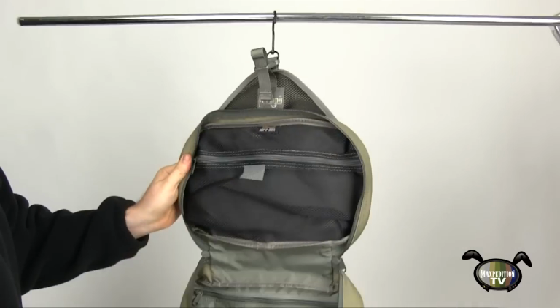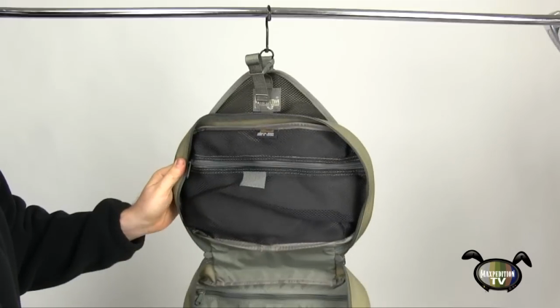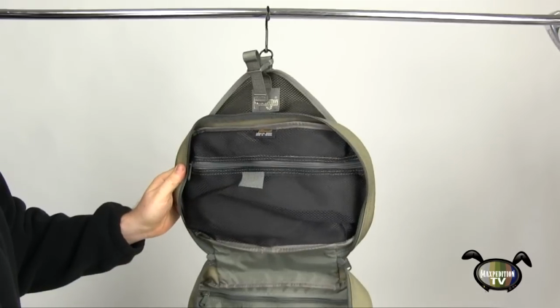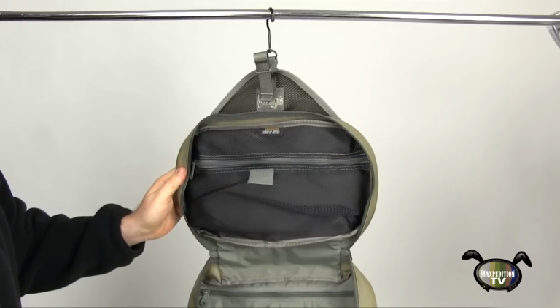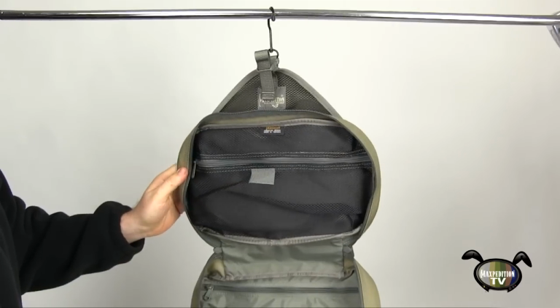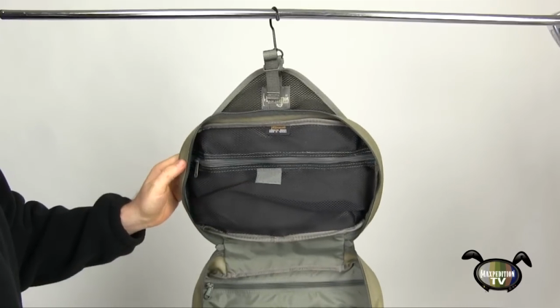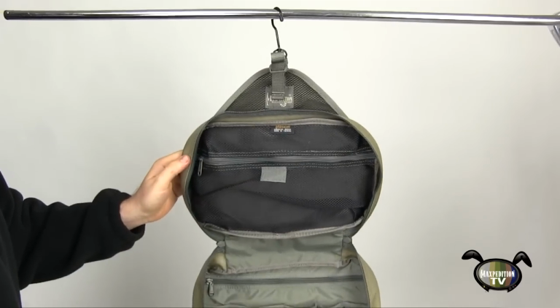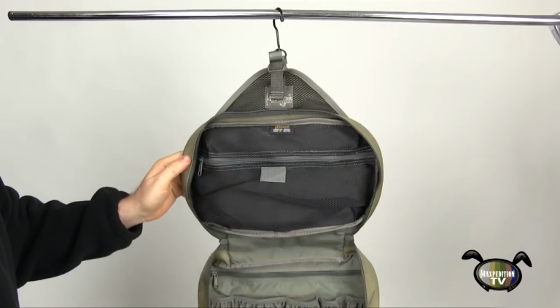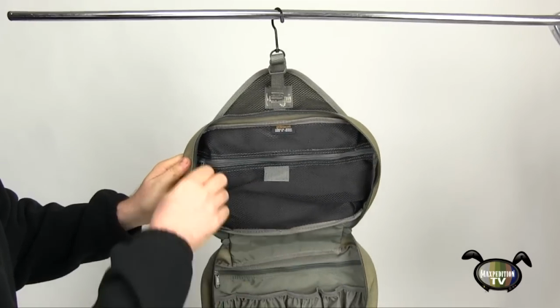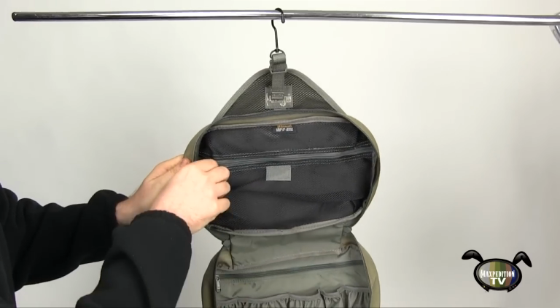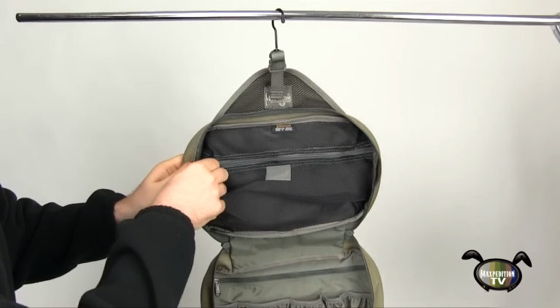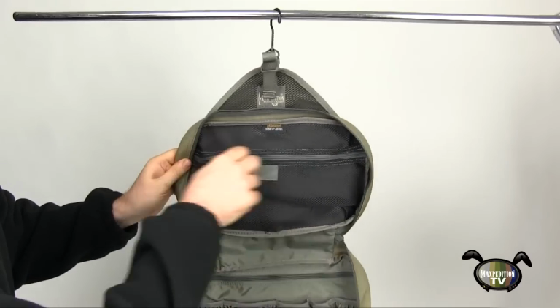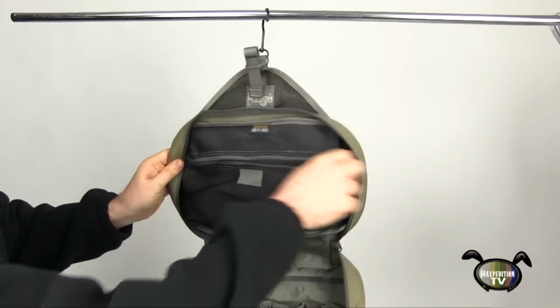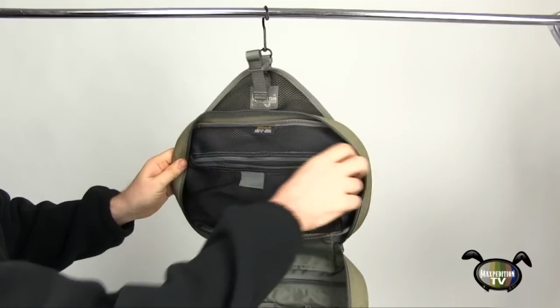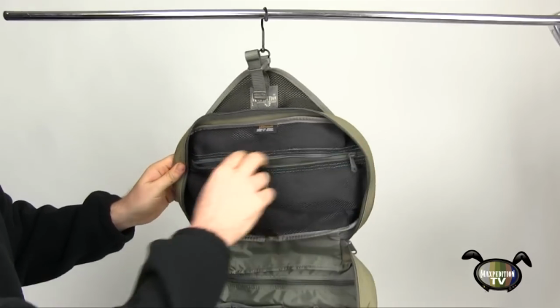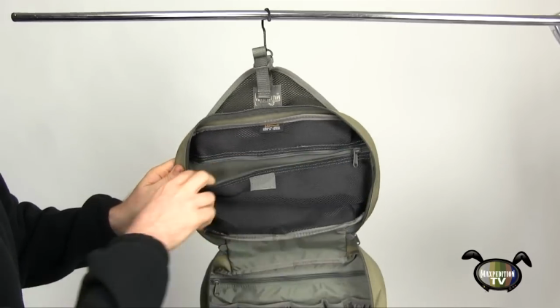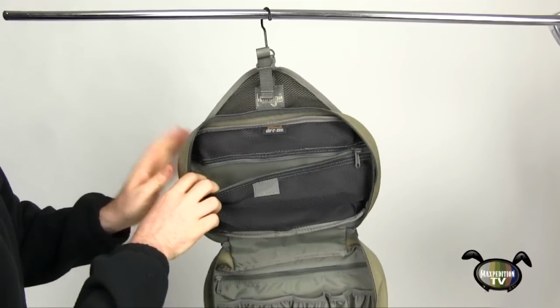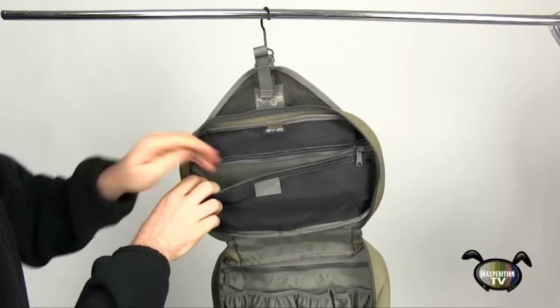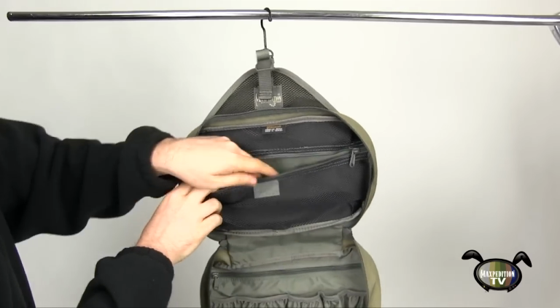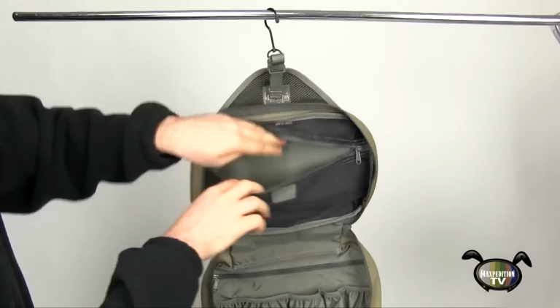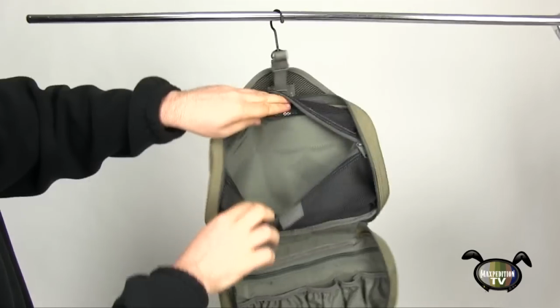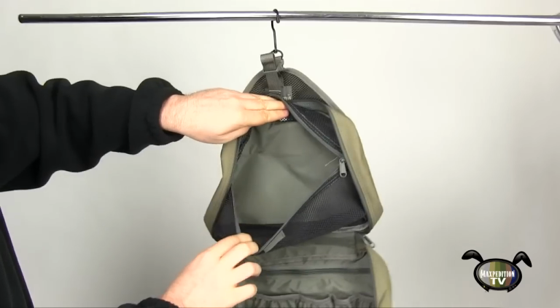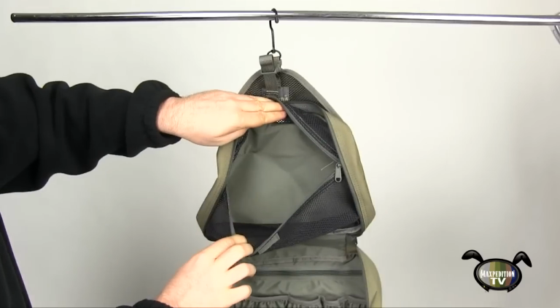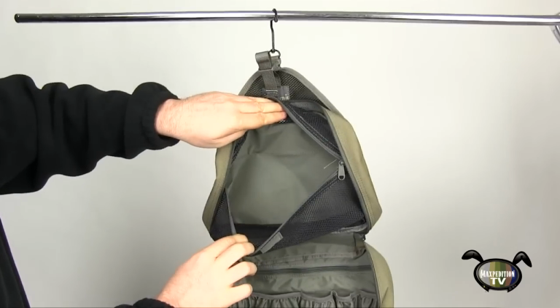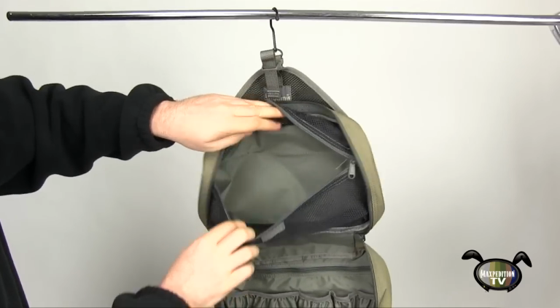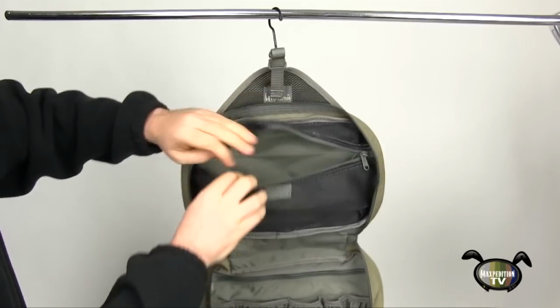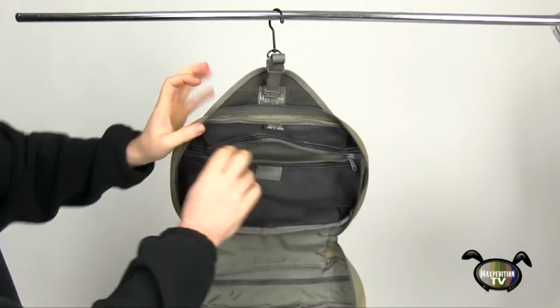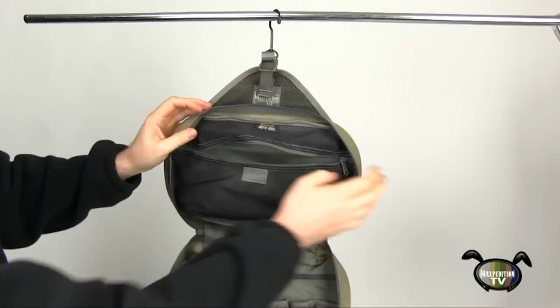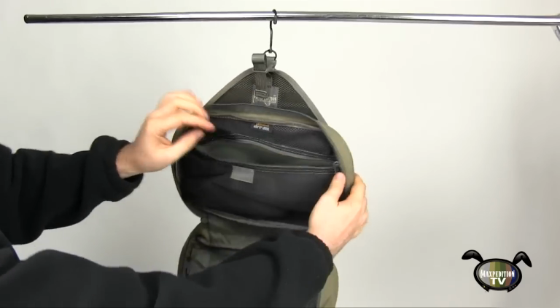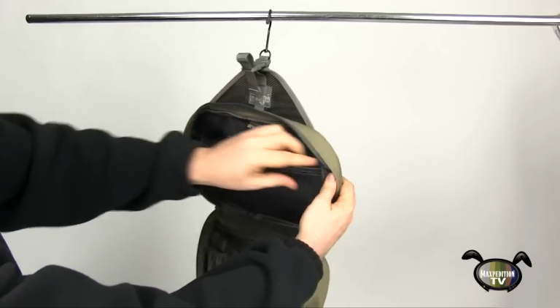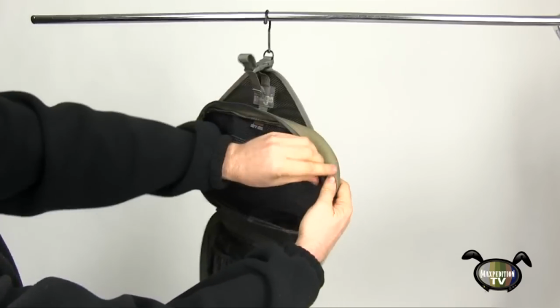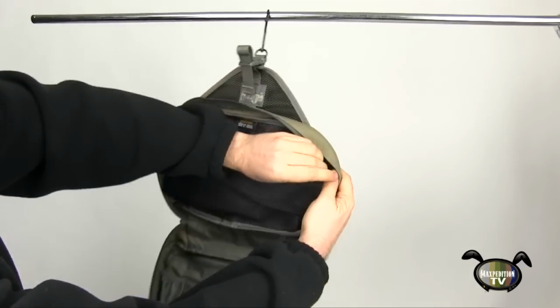The top of the interior features a large mesh zipper pocket with a small patch of loop field on the outside.